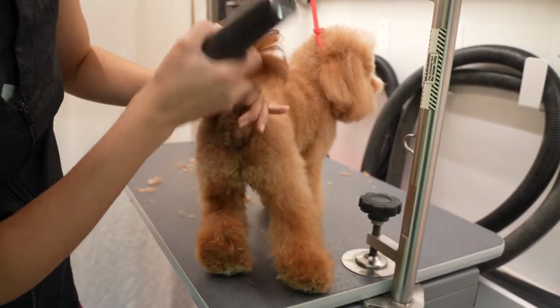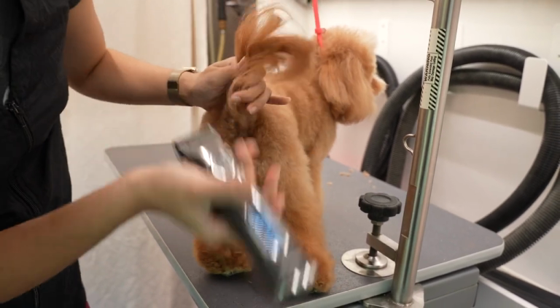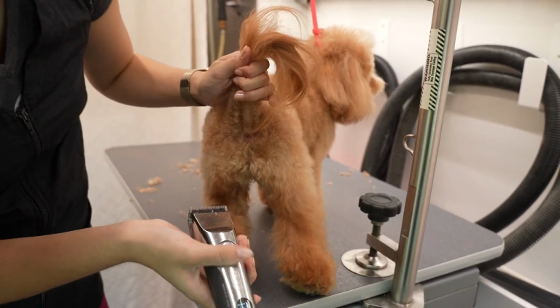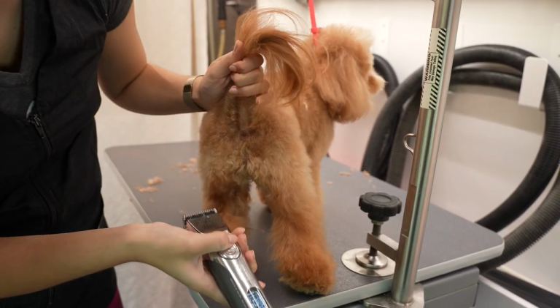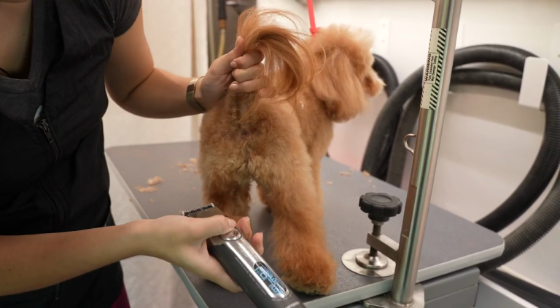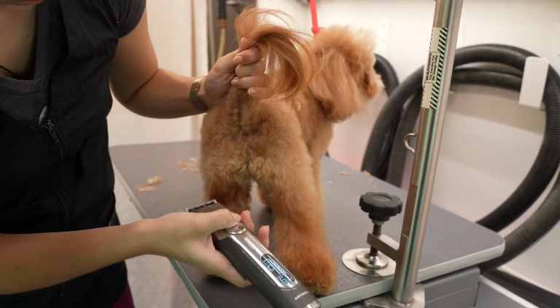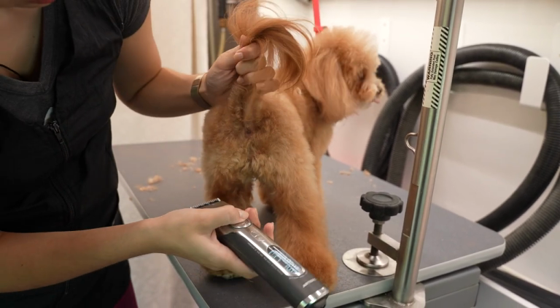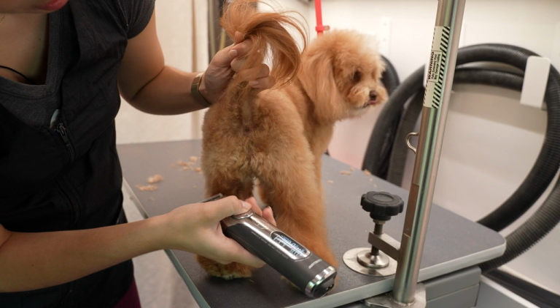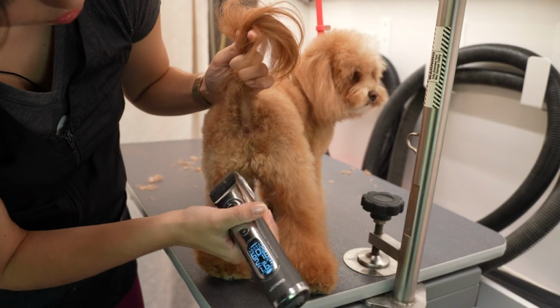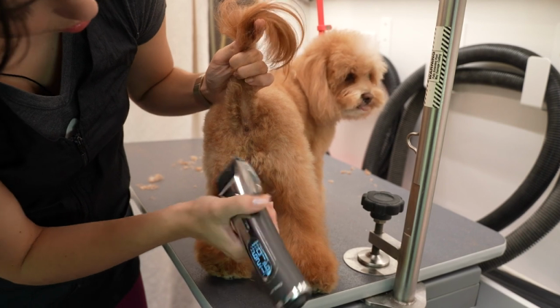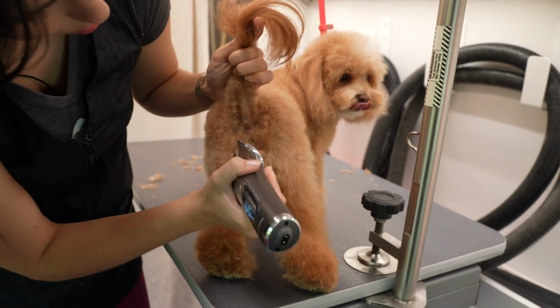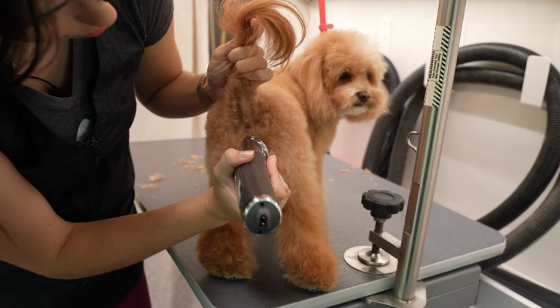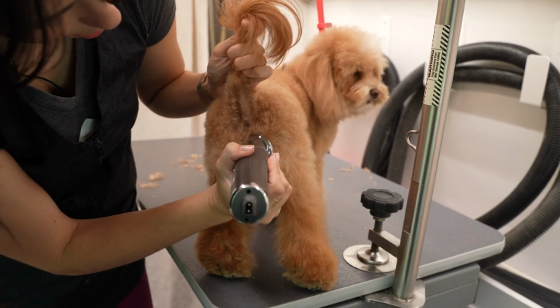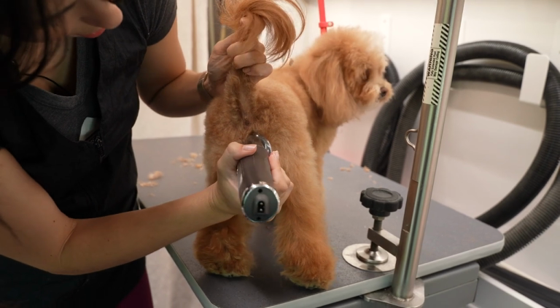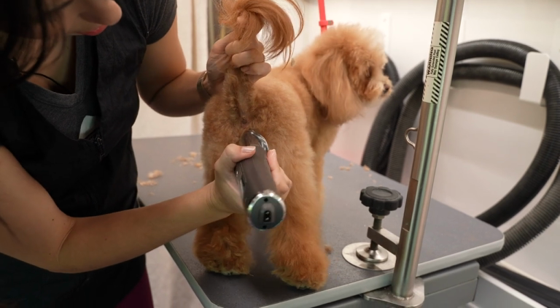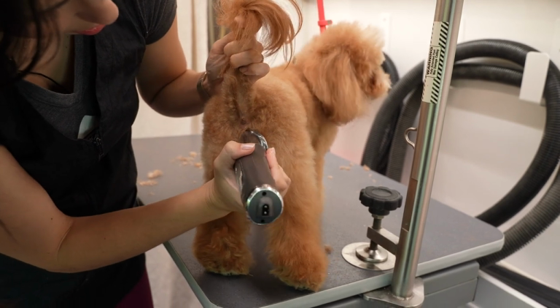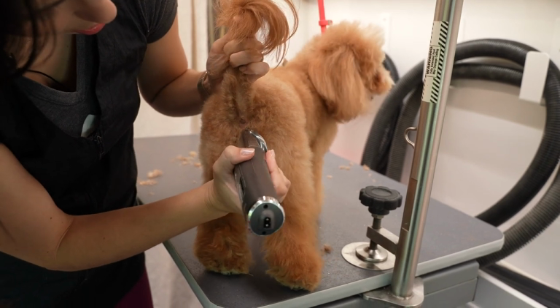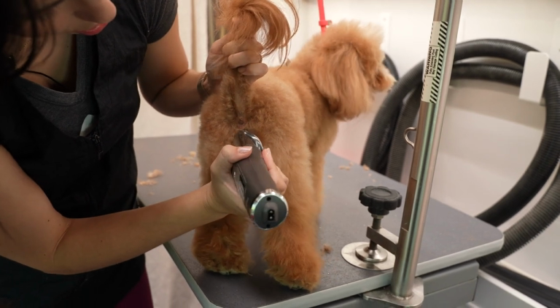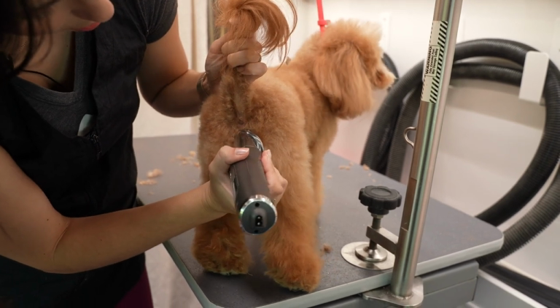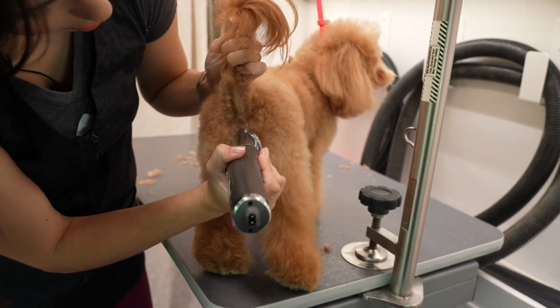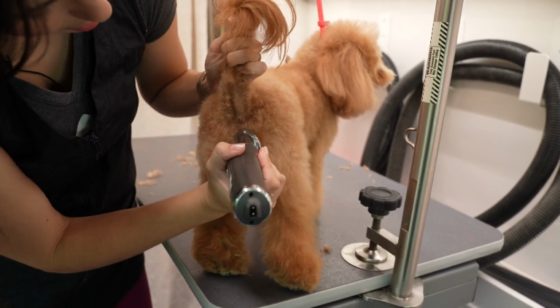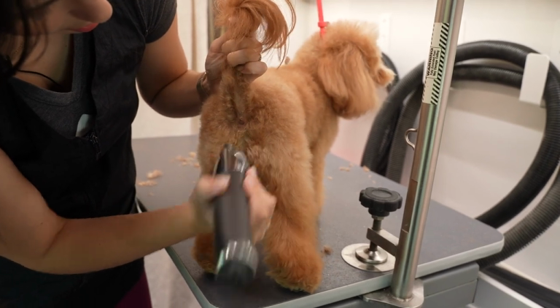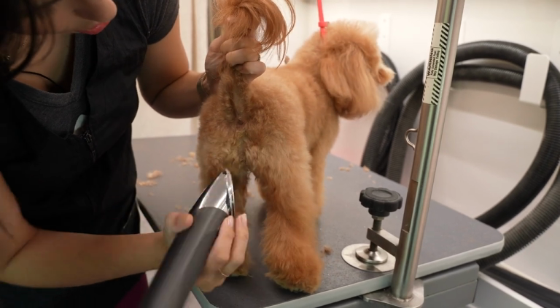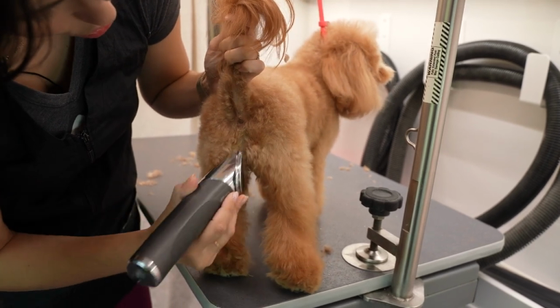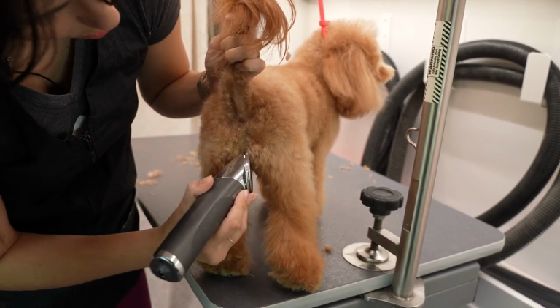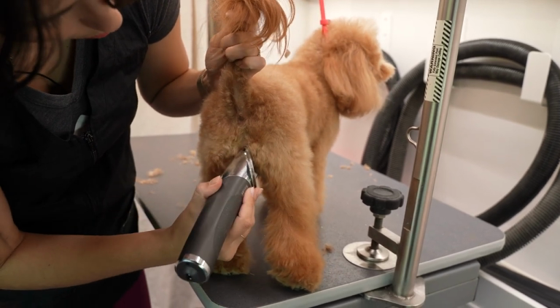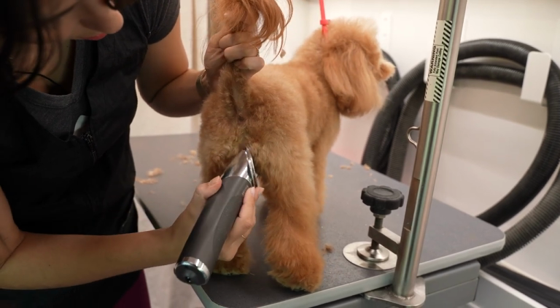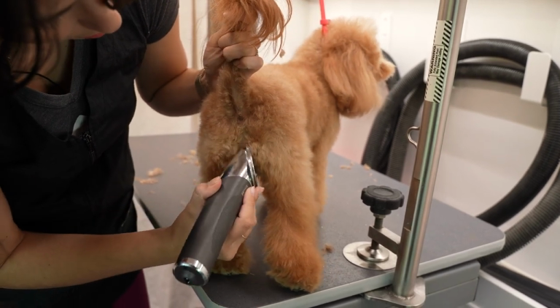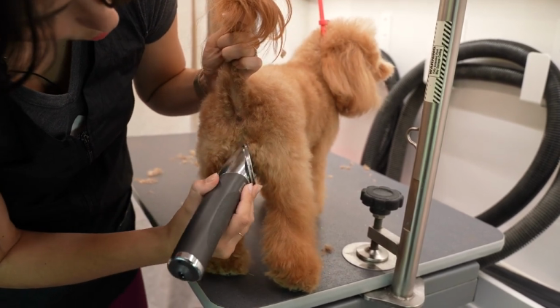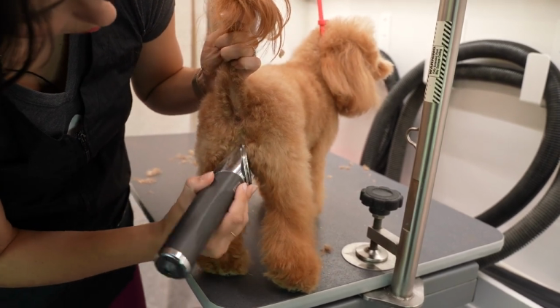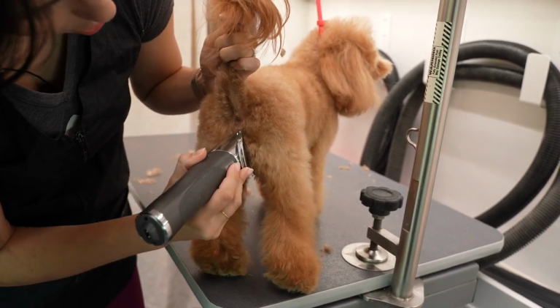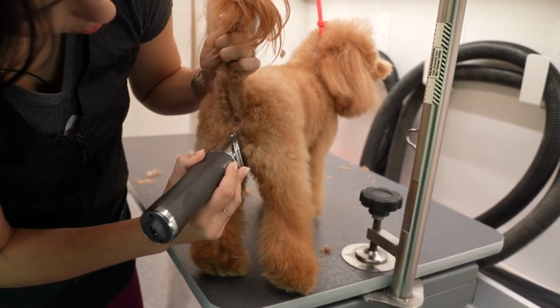I also like to do the little gooch area here so that it looks like he has two separate individual butt cheeks.